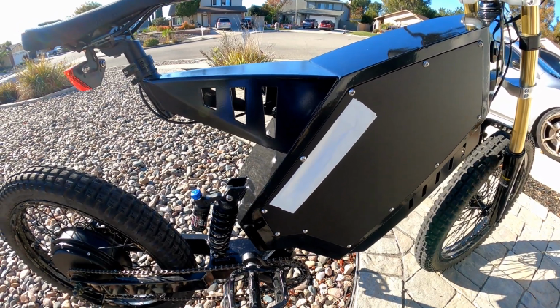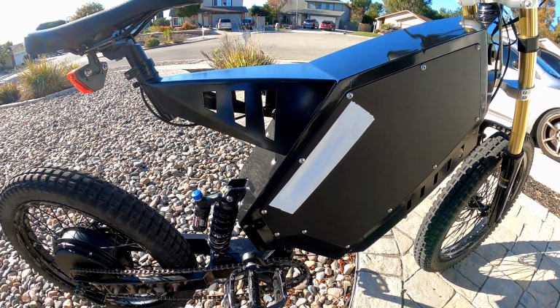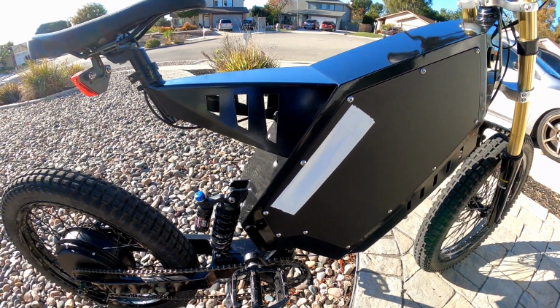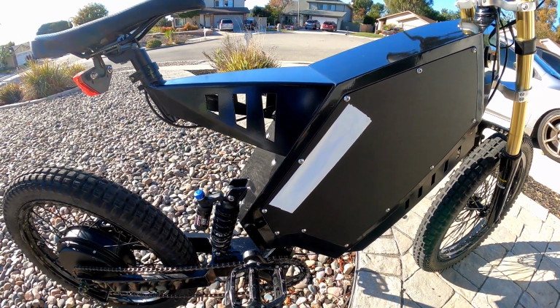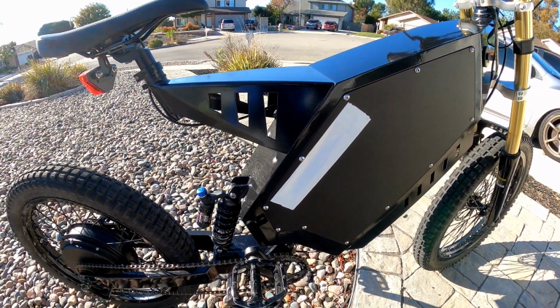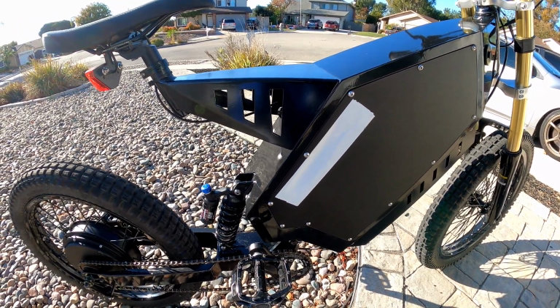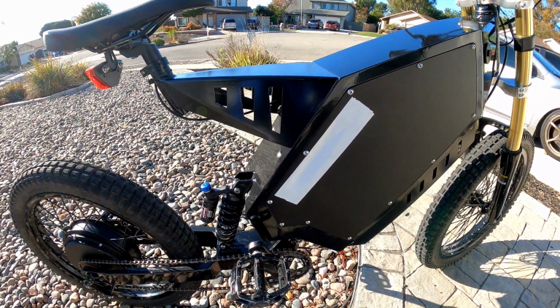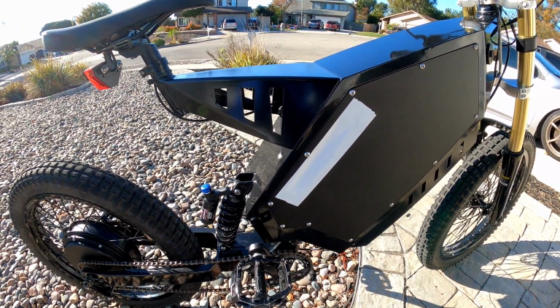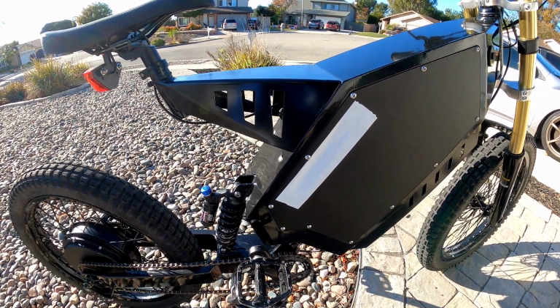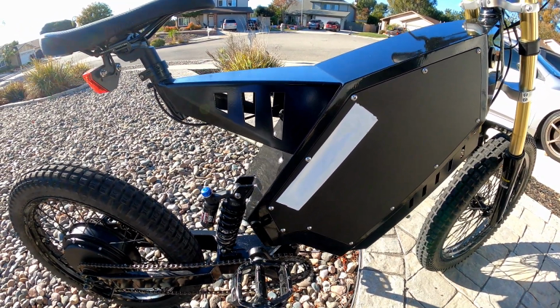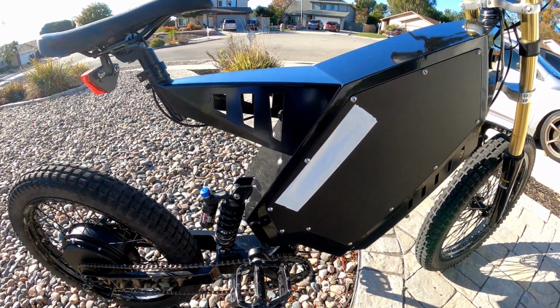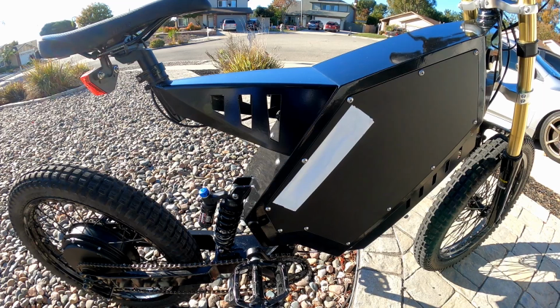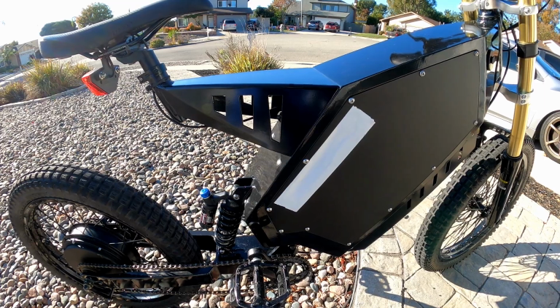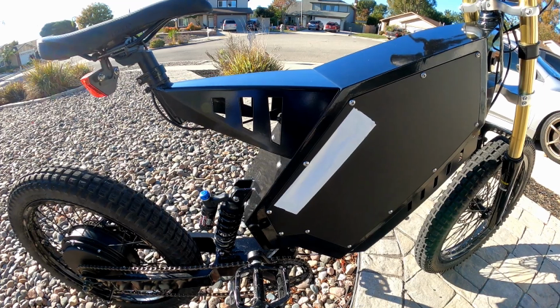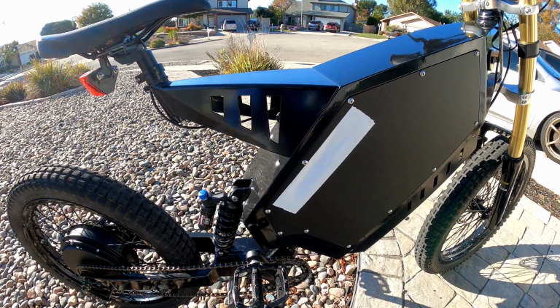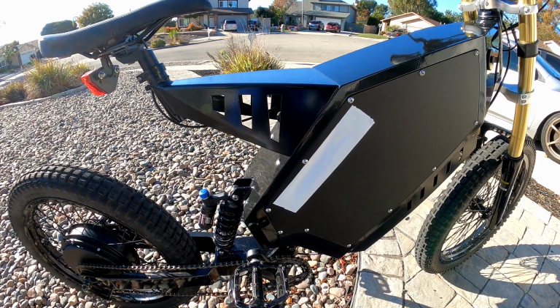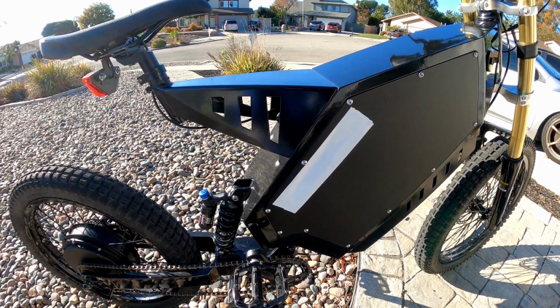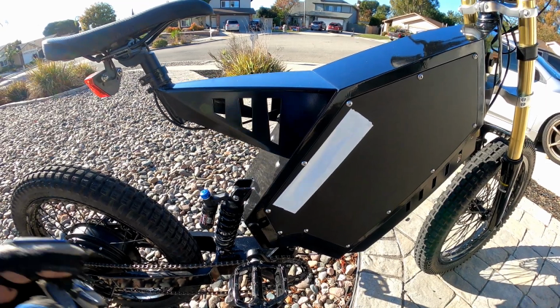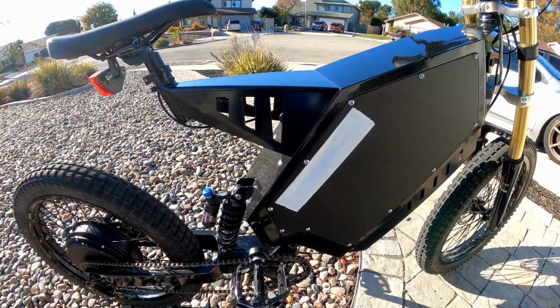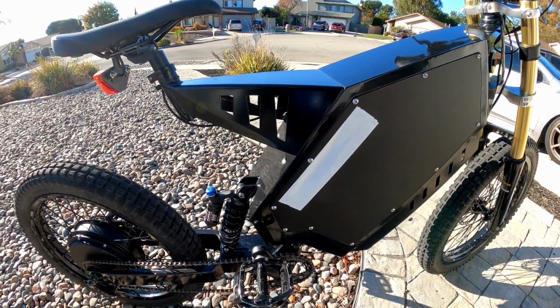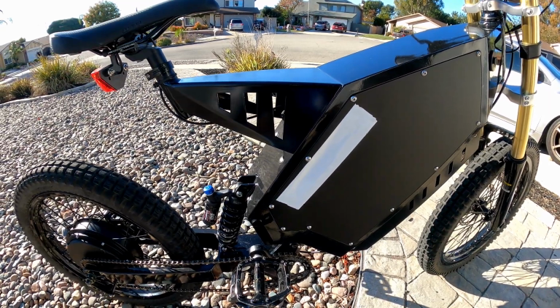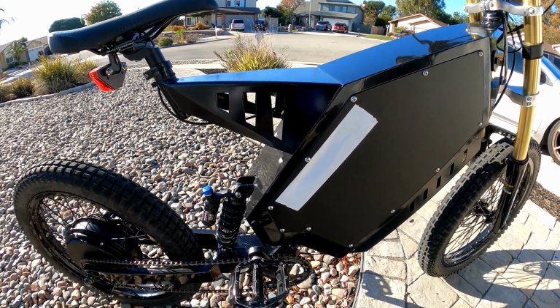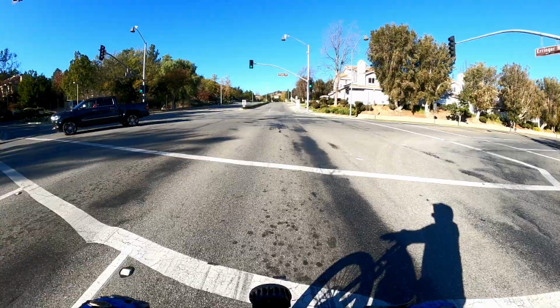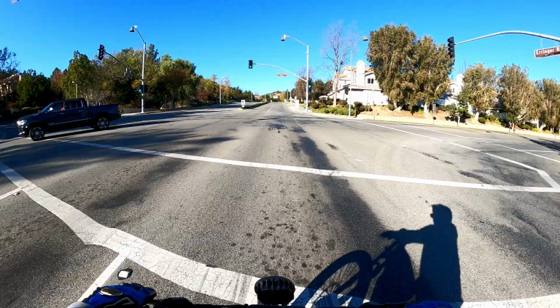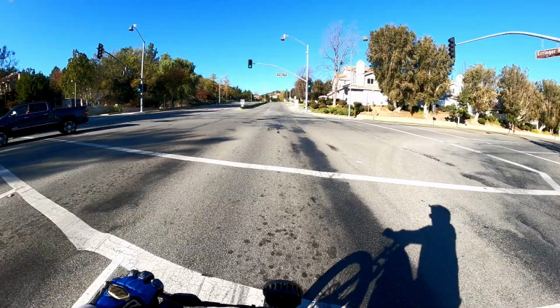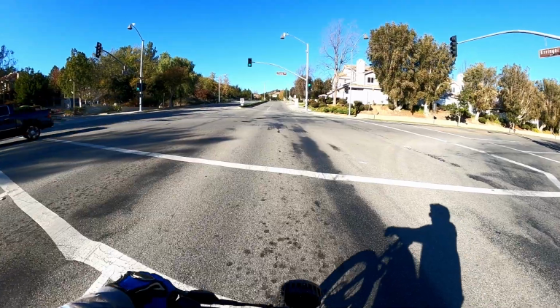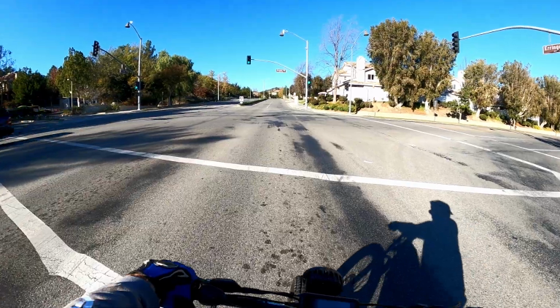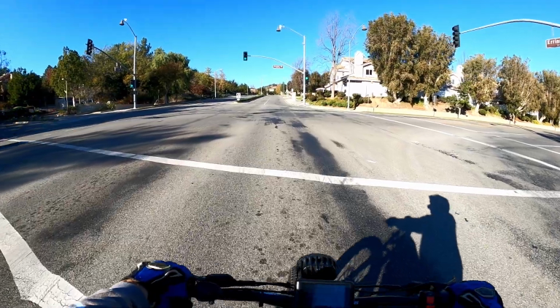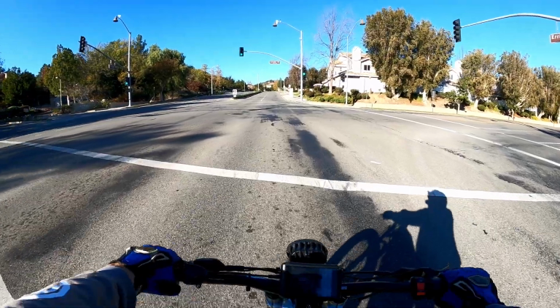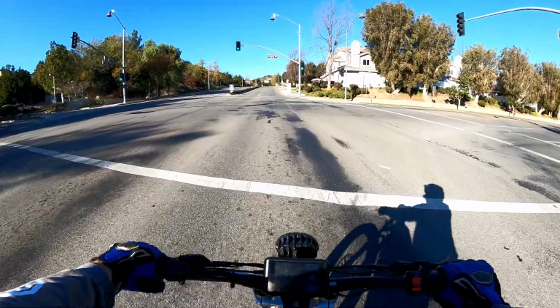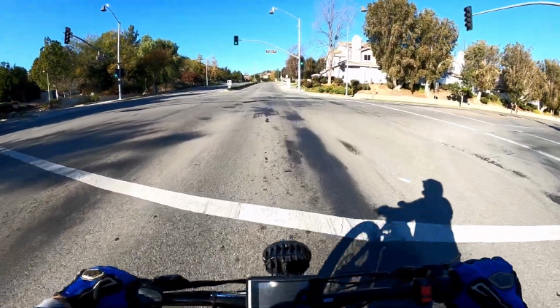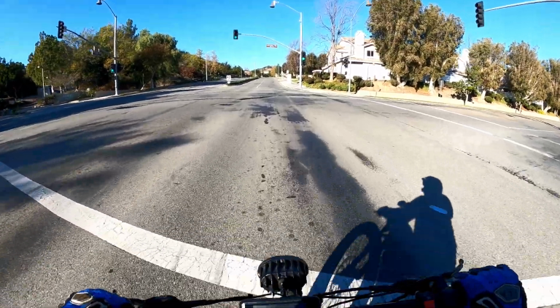Let's go do some heat testing. I've got the slots taped up — I'll check the temperature, then pull the tape and do another run. Let's blast up this hill.